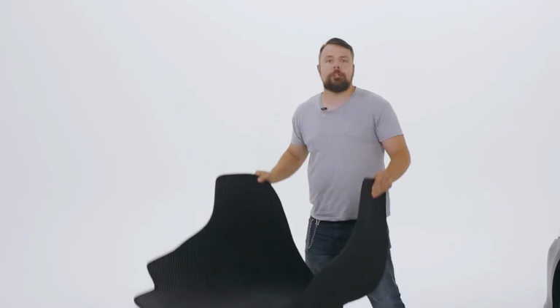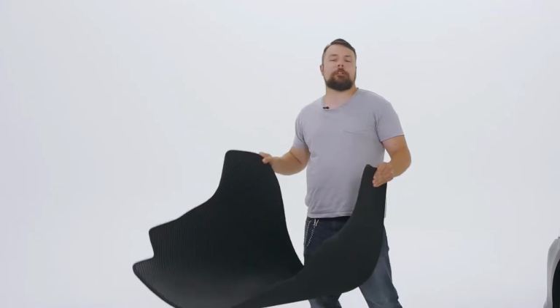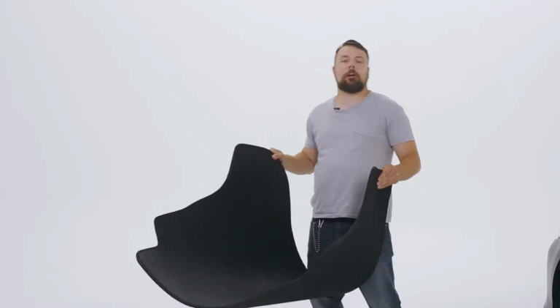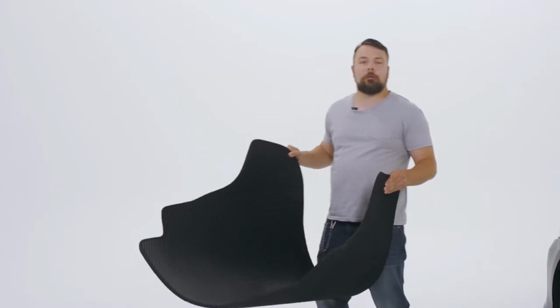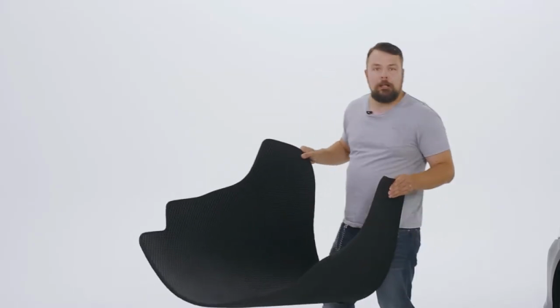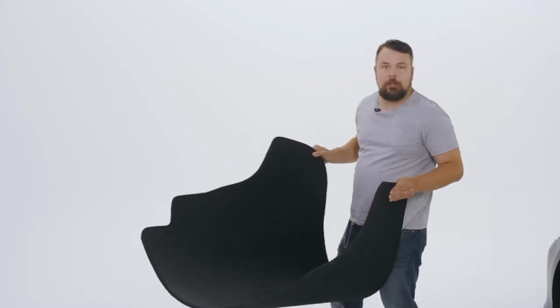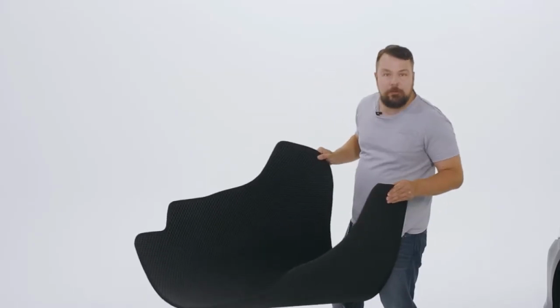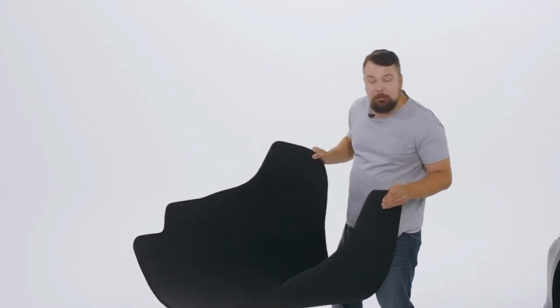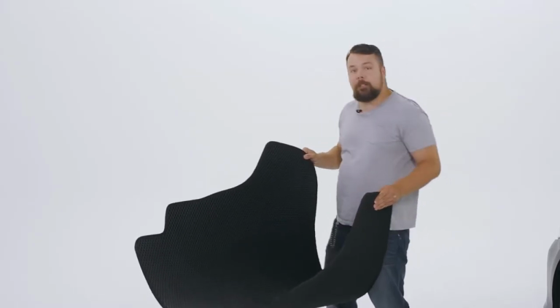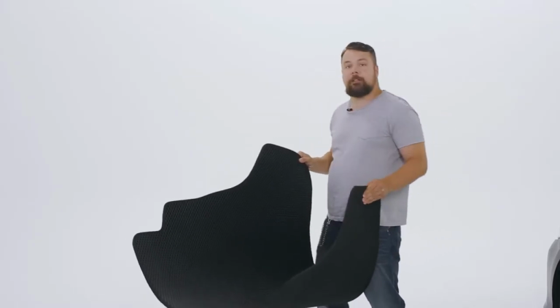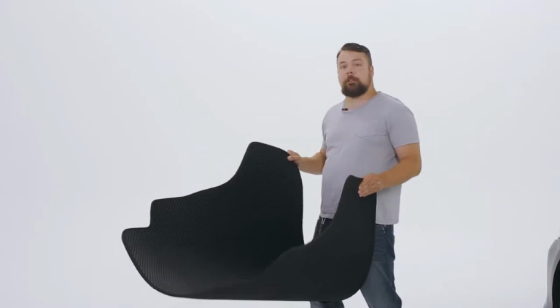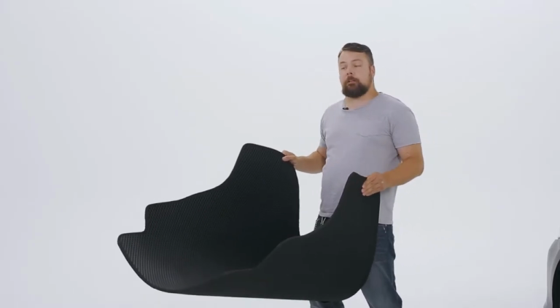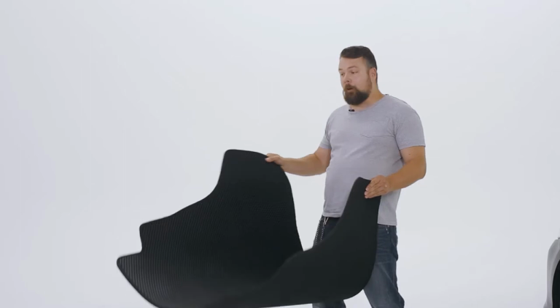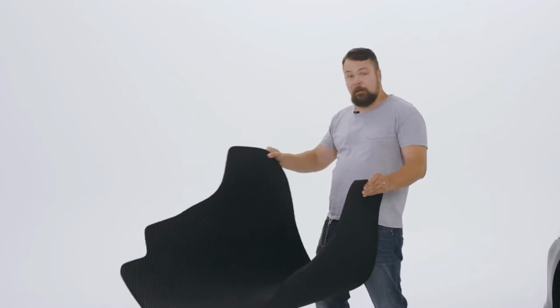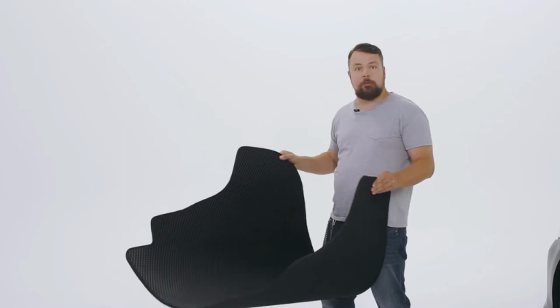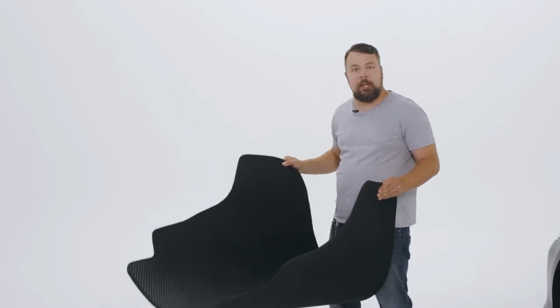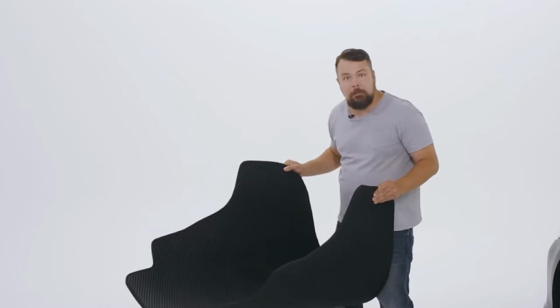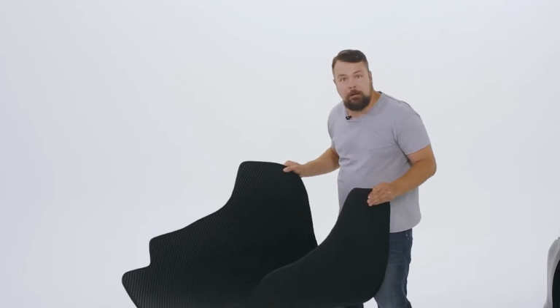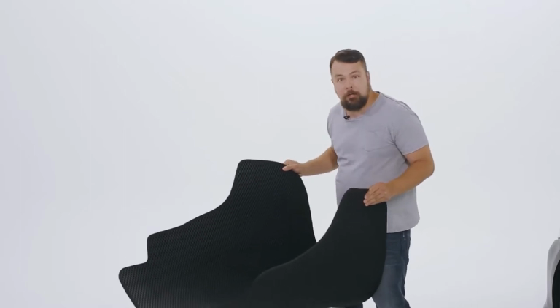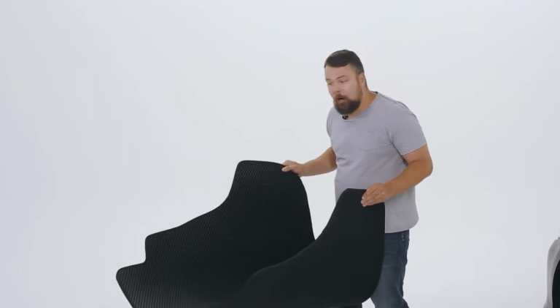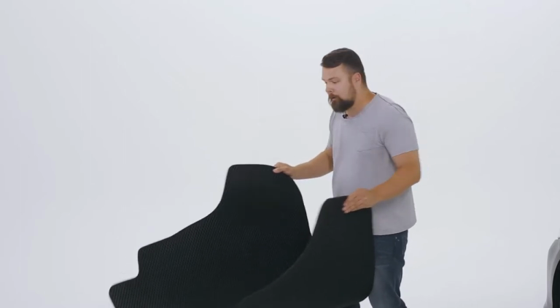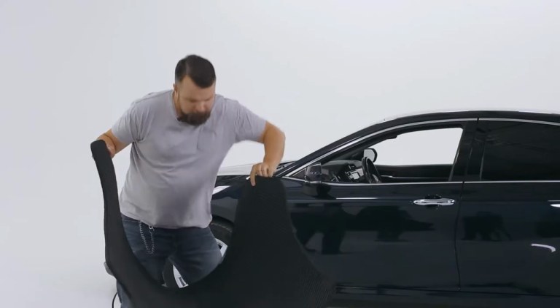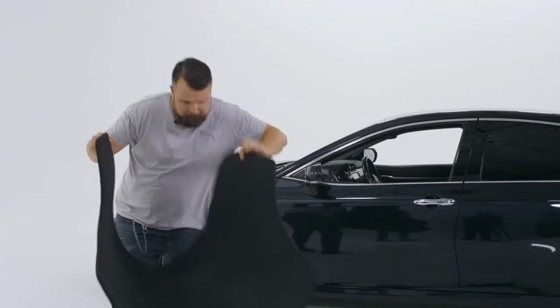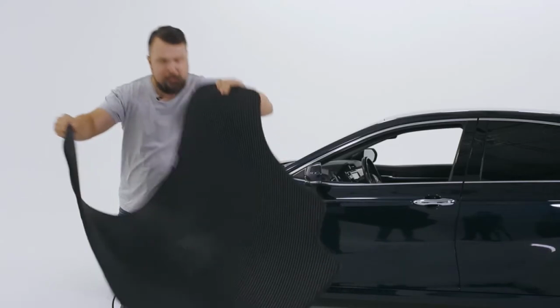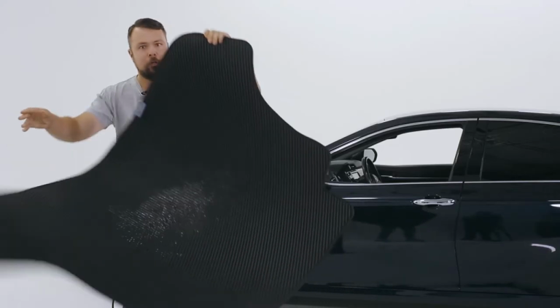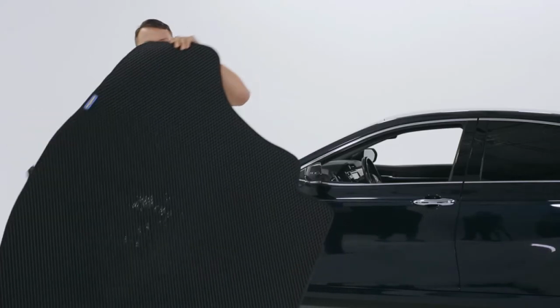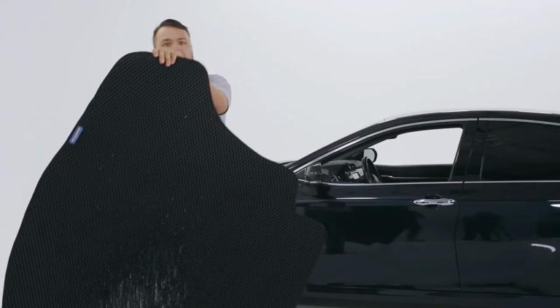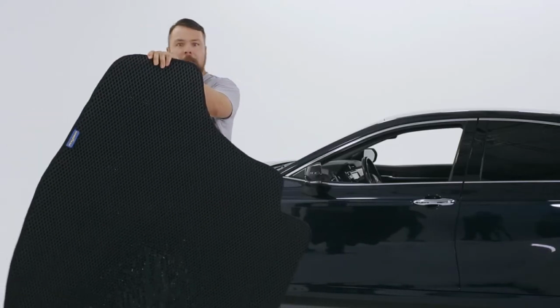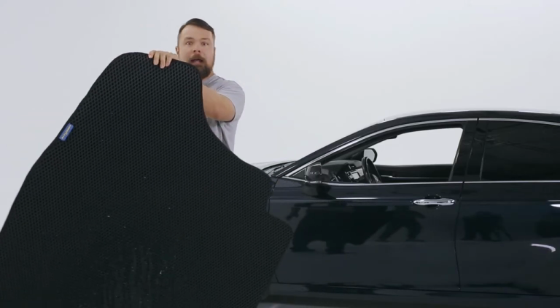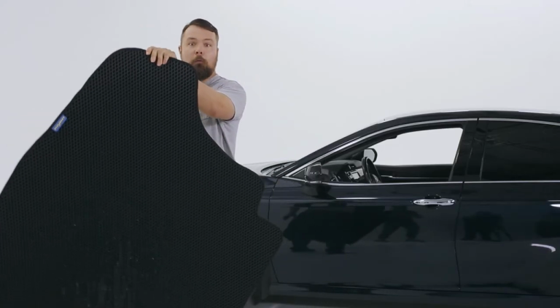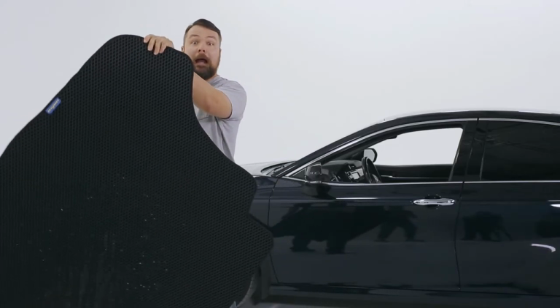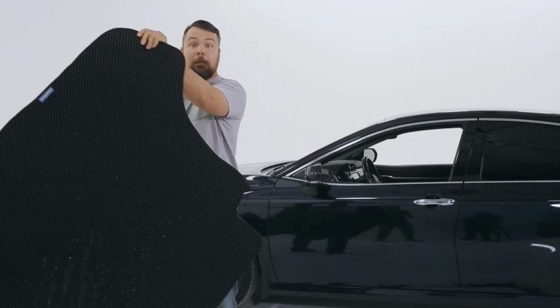Goodyear cargo liners are extremely easy to clean. All you have to do is take them out of your car, get a good grip on them, and whack them.